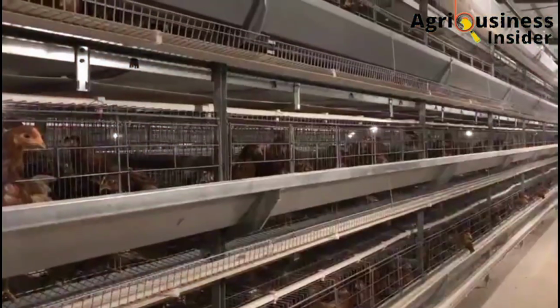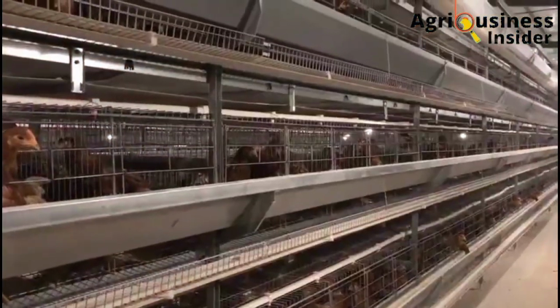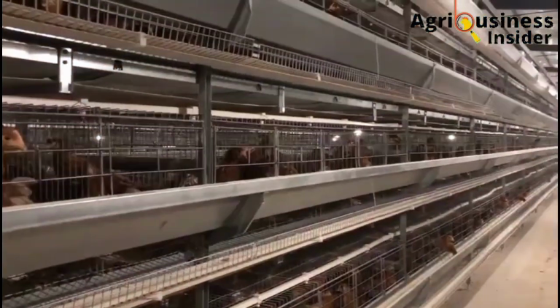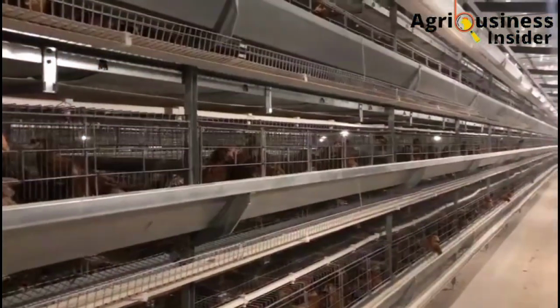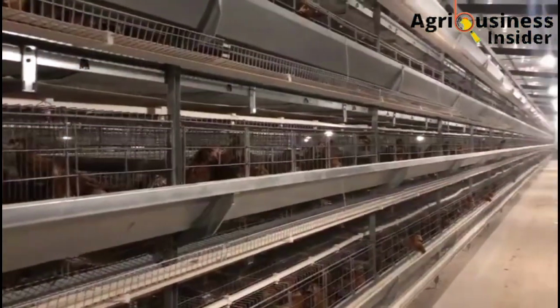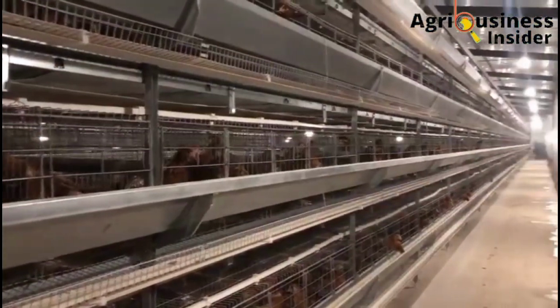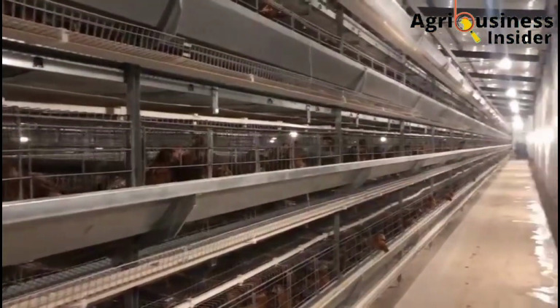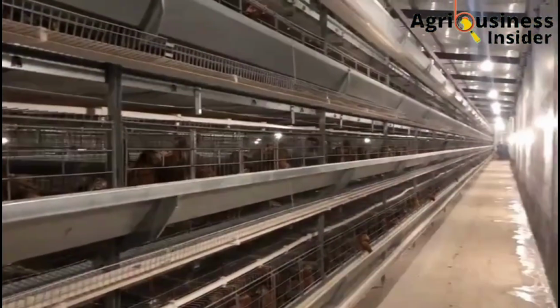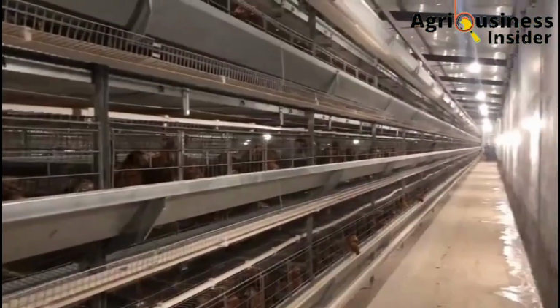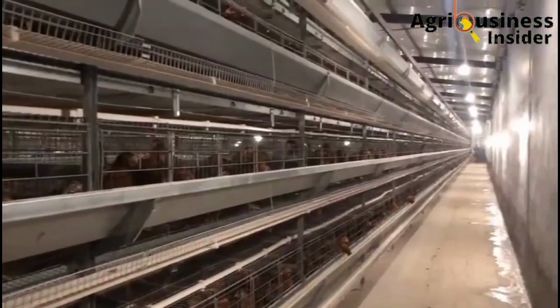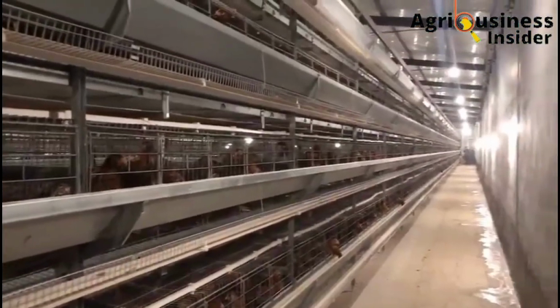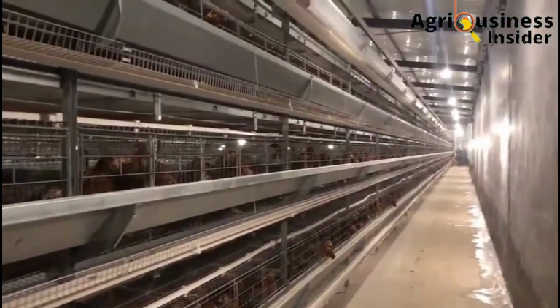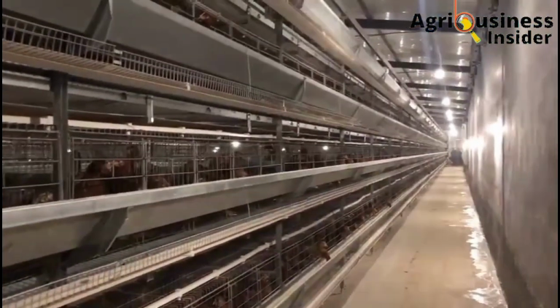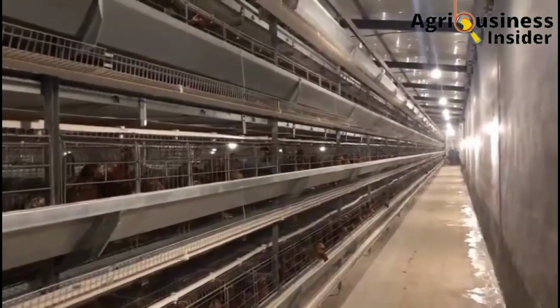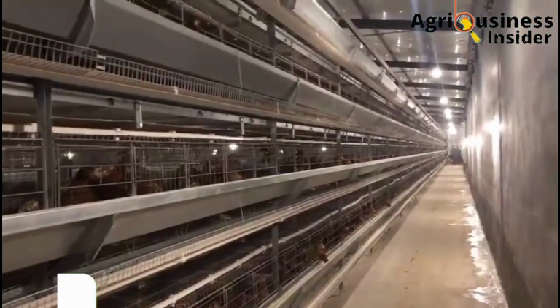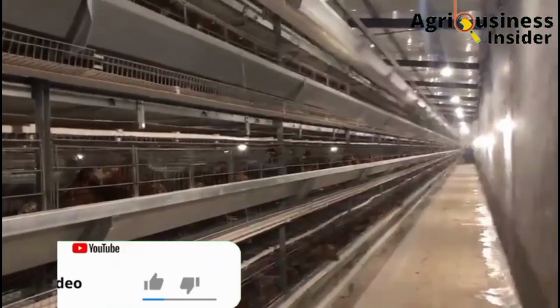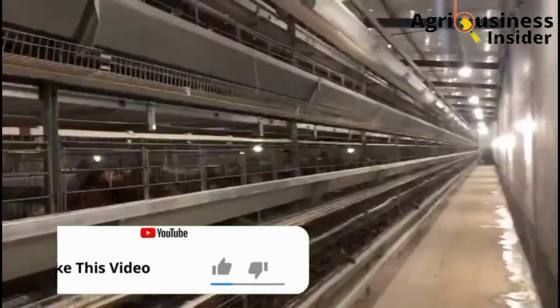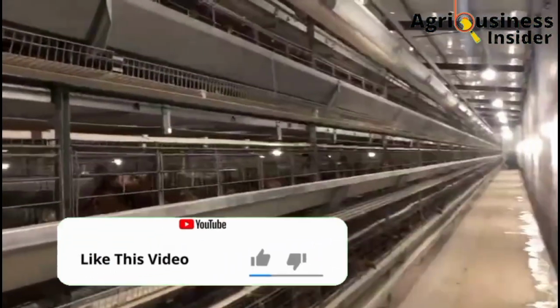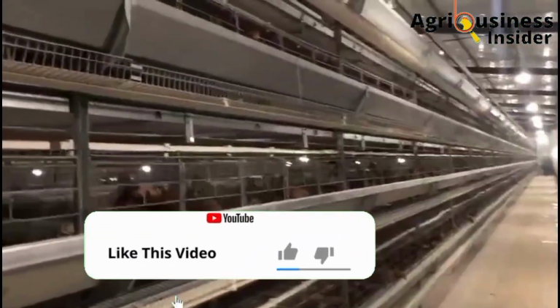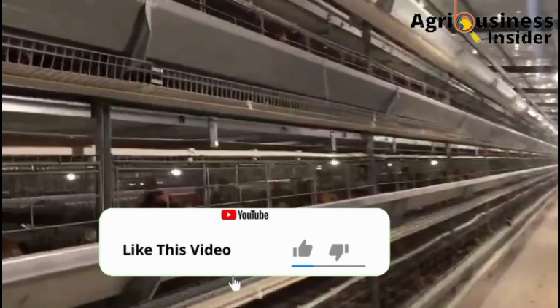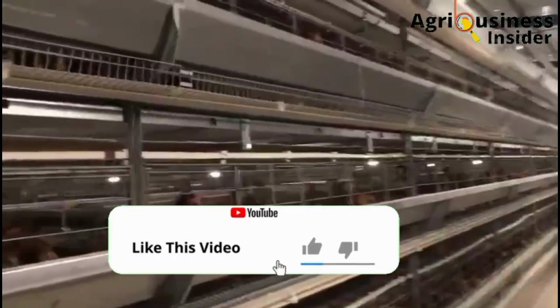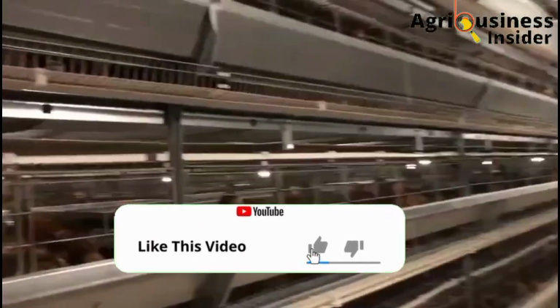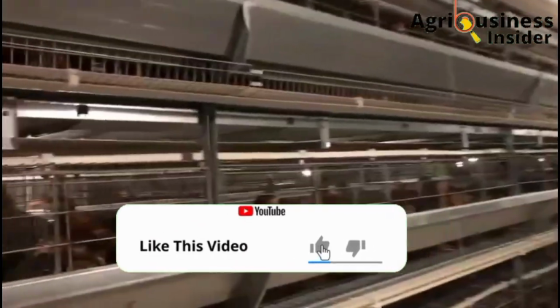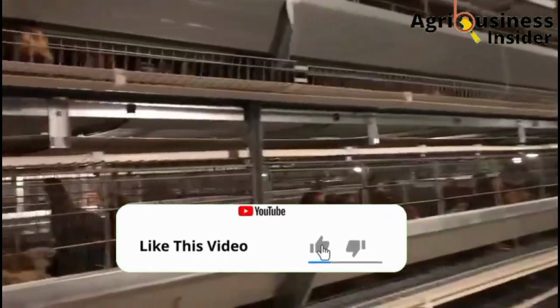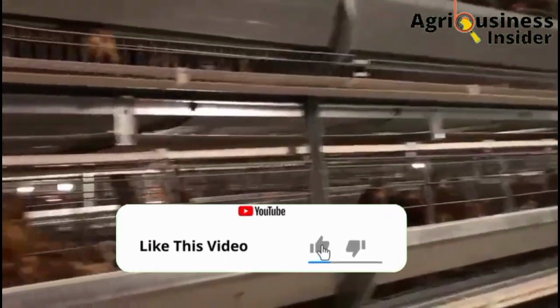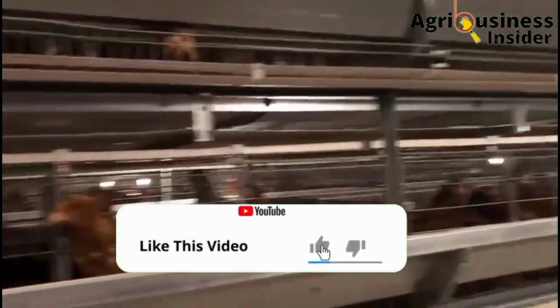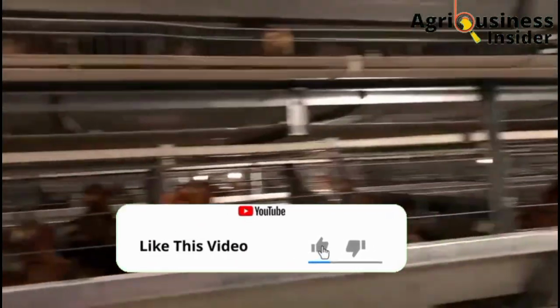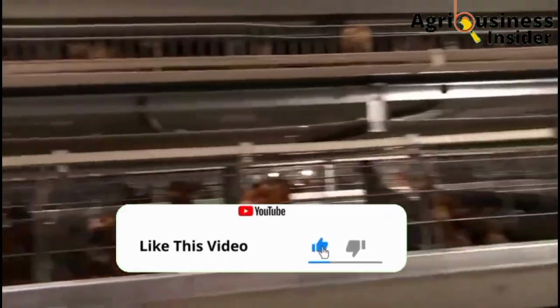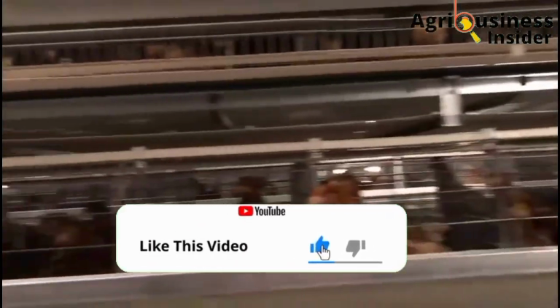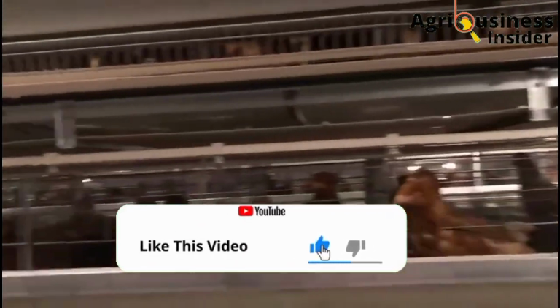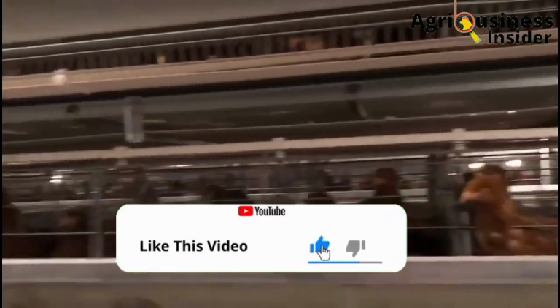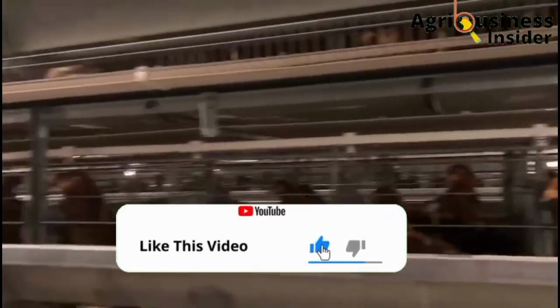If you like this video and if you find value in this video, make sure that you hit the like button.